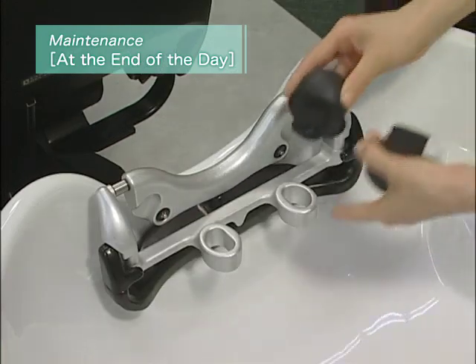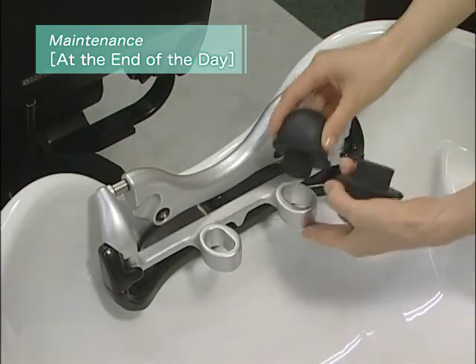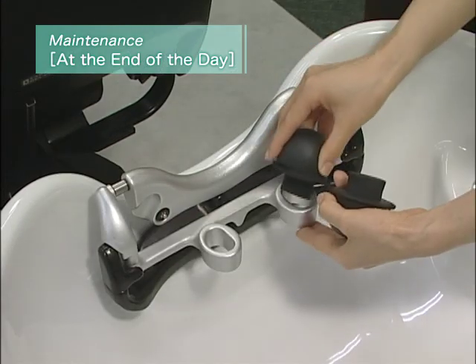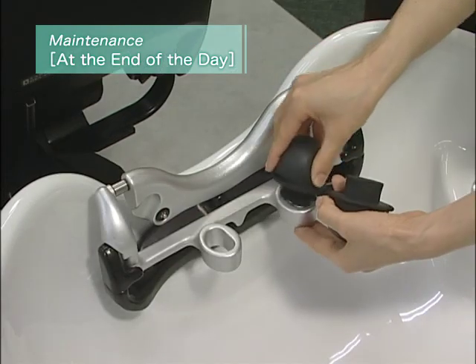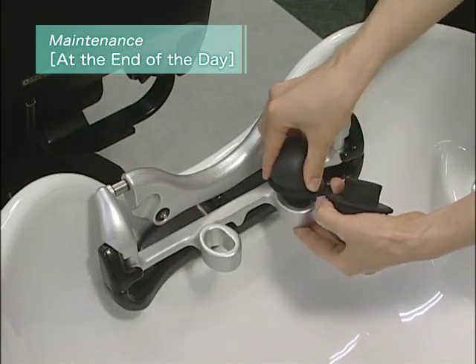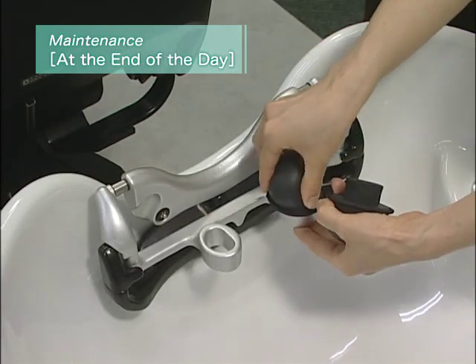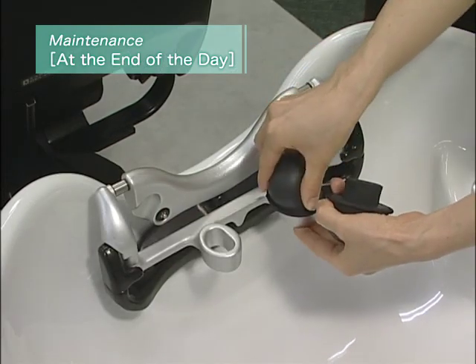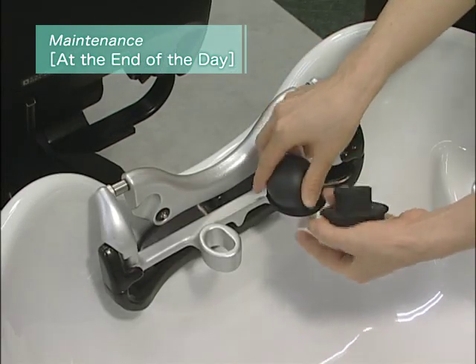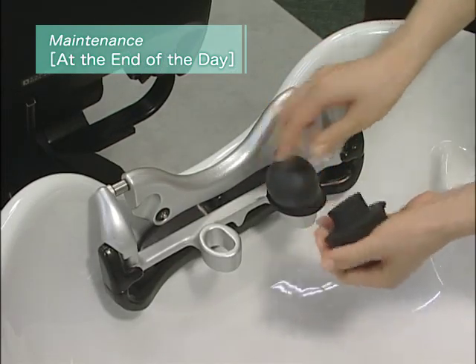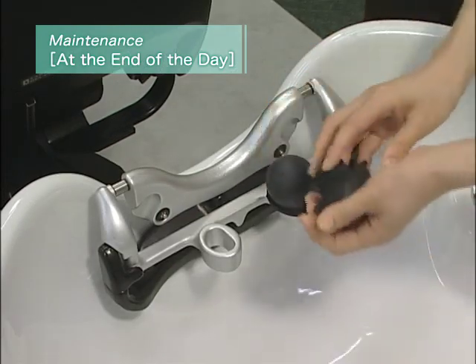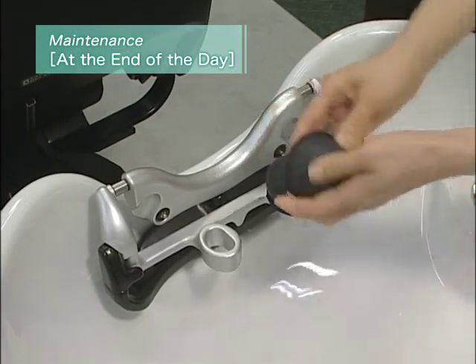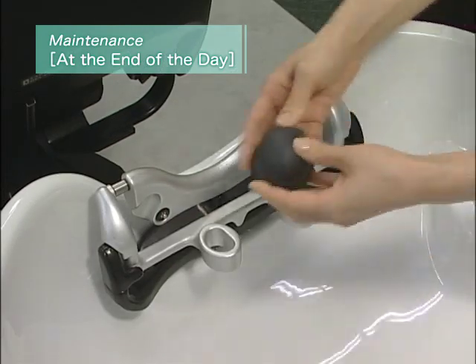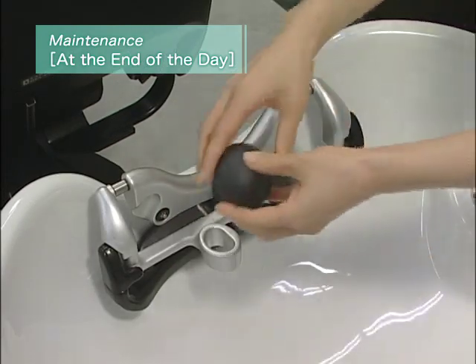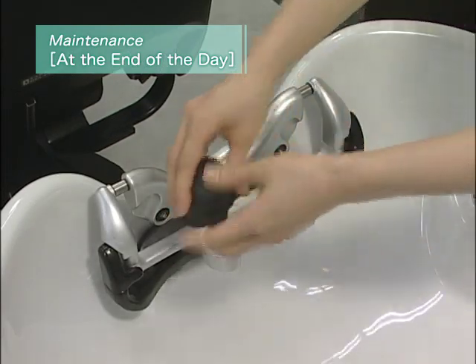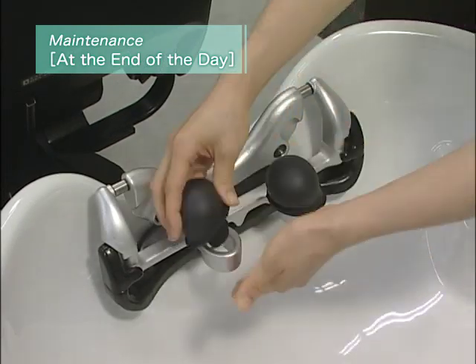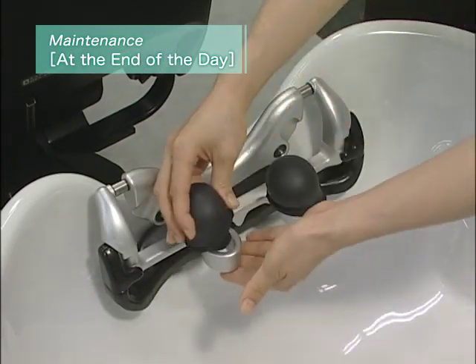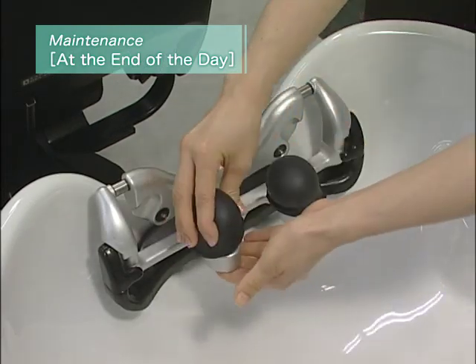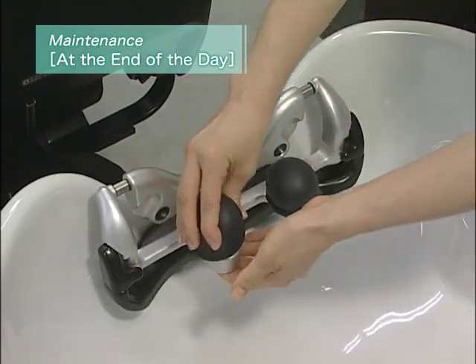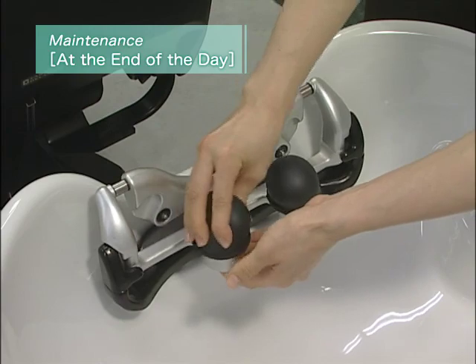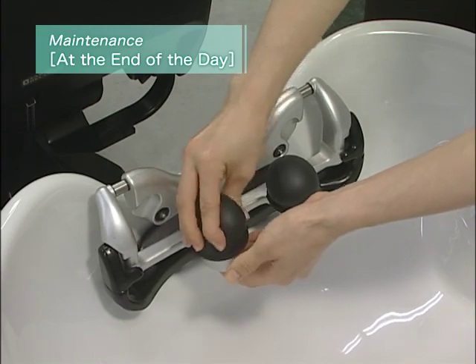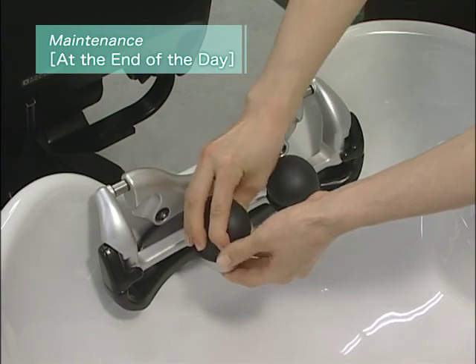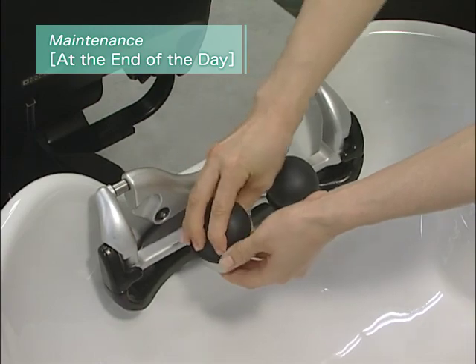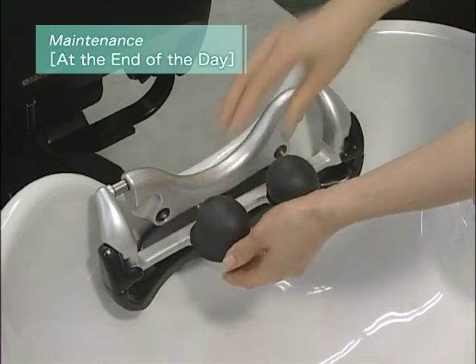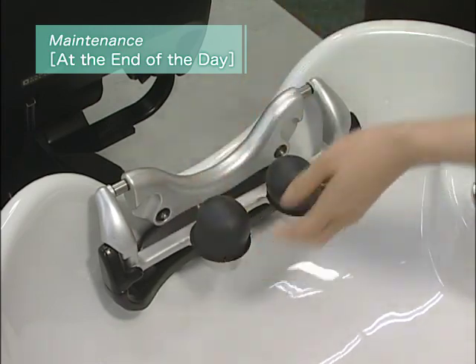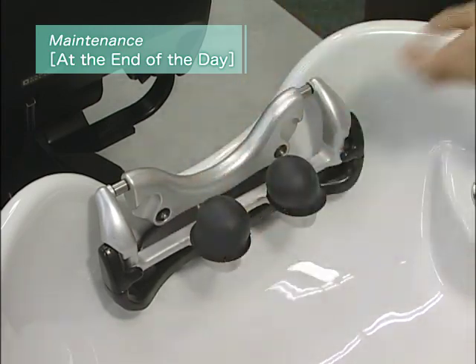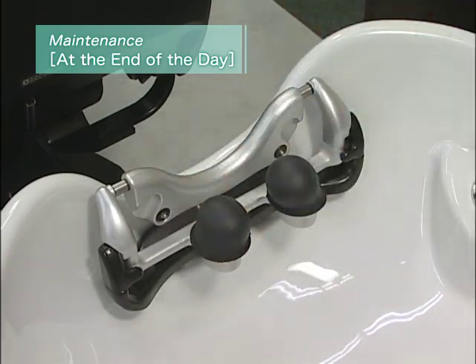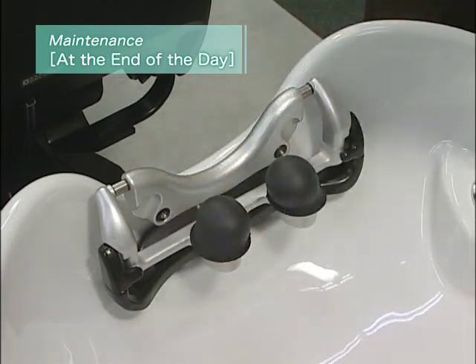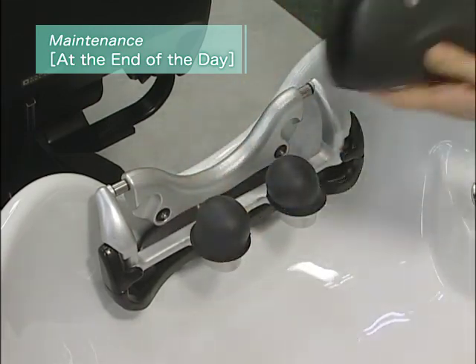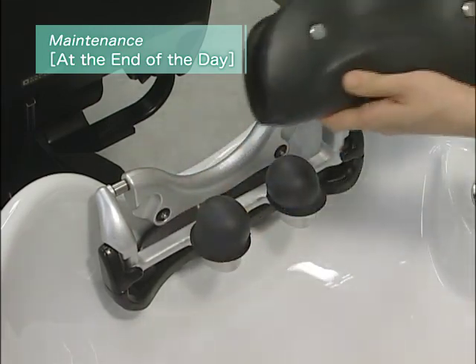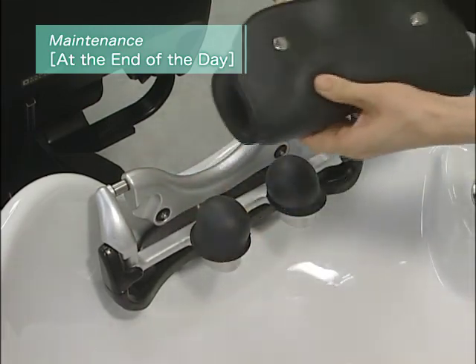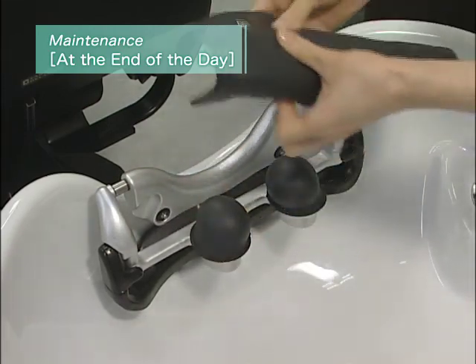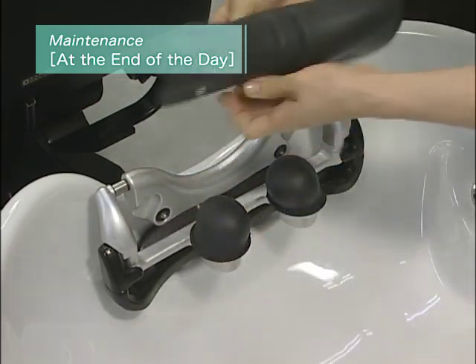At the start of each workday, reattach them, making sure that they face in the correct direction.